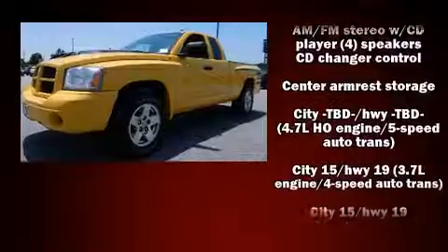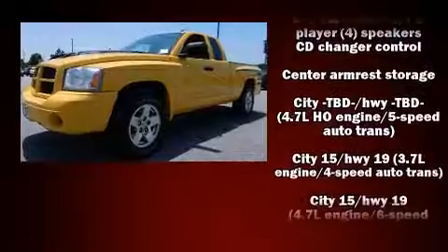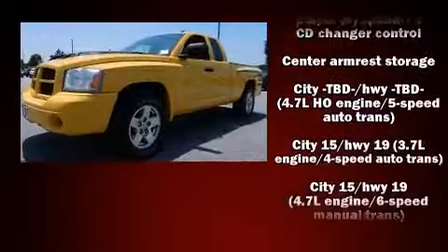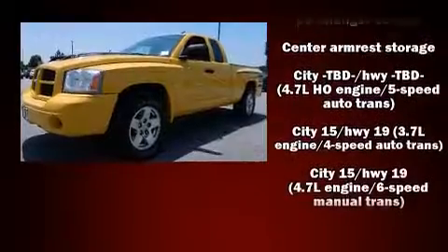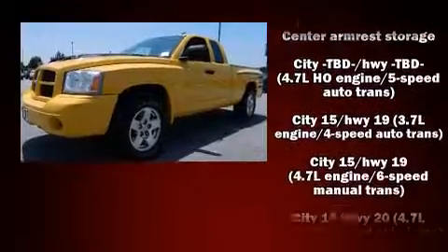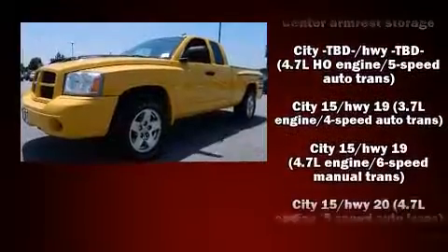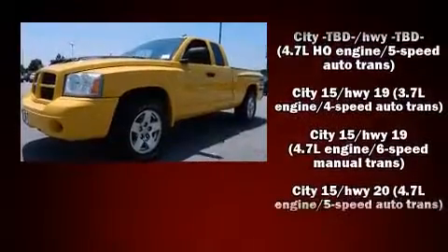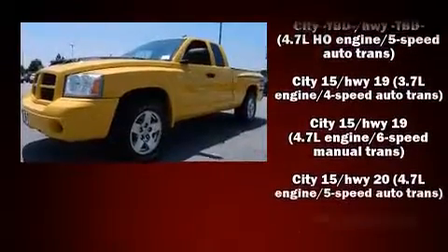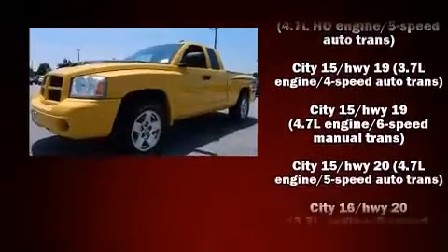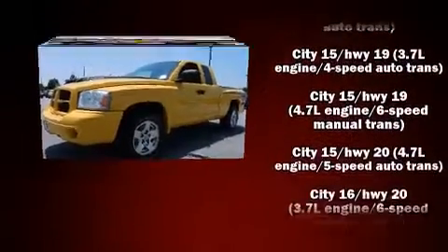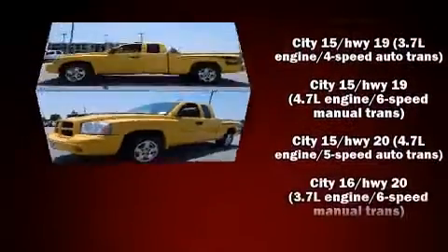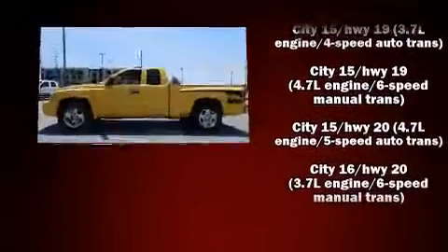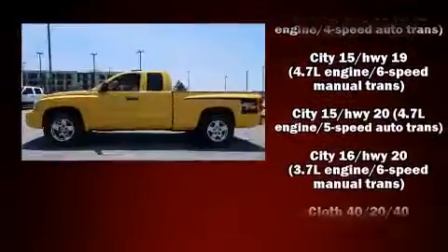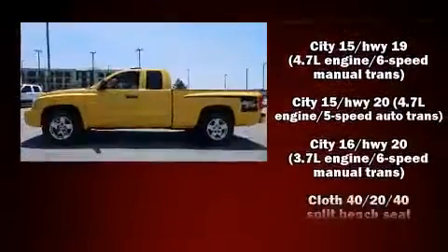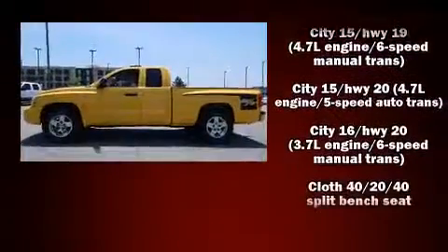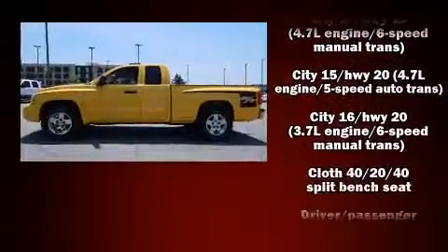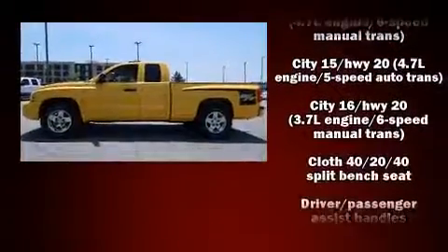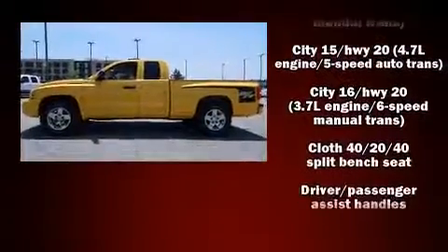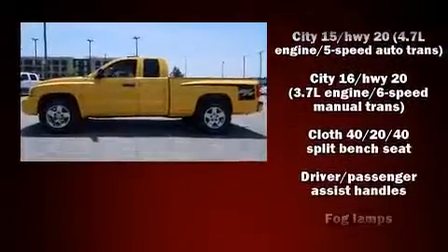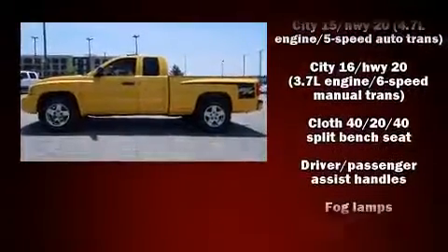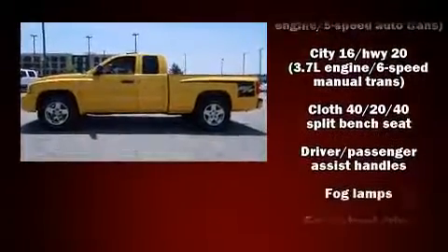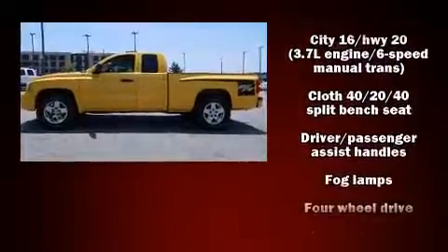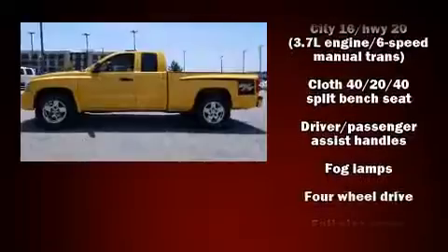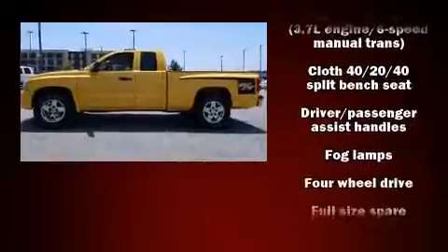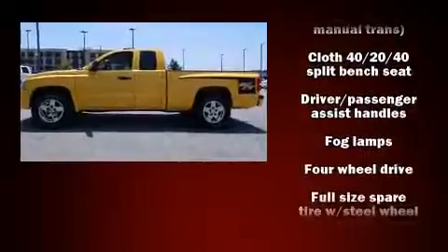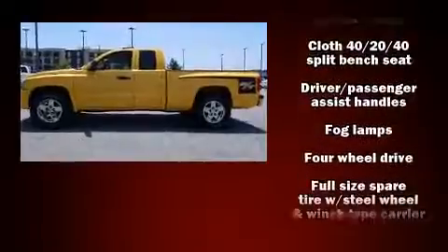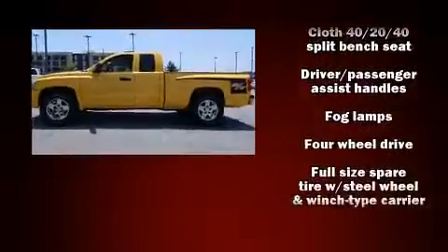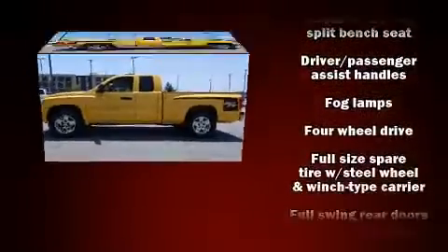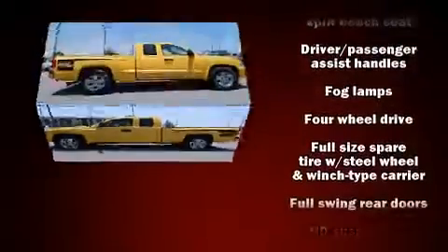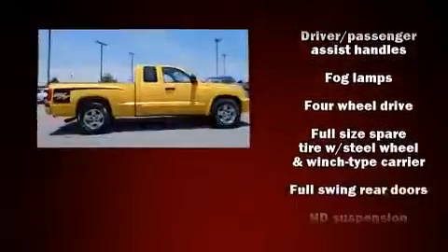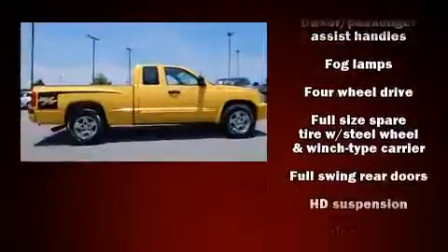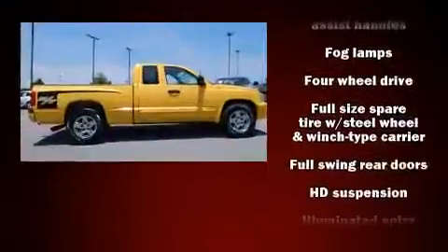Safety equipment has been integrated throughout, including dual front impact airbags, a panic alarm, and ABS brakes.